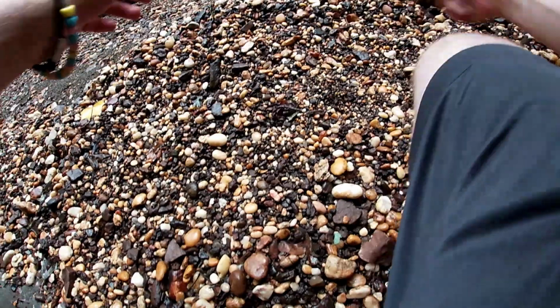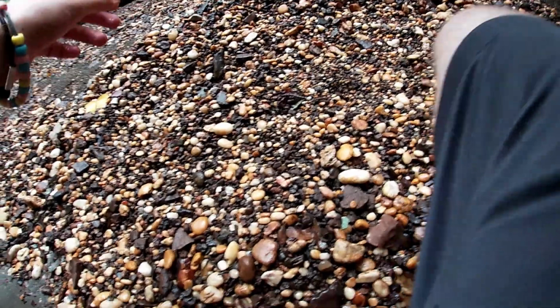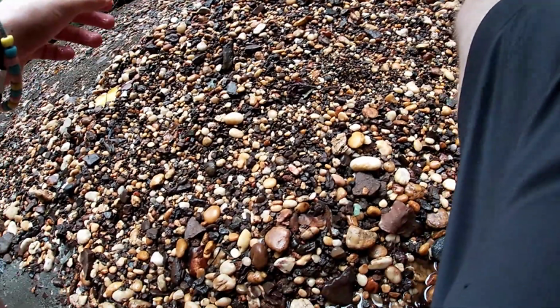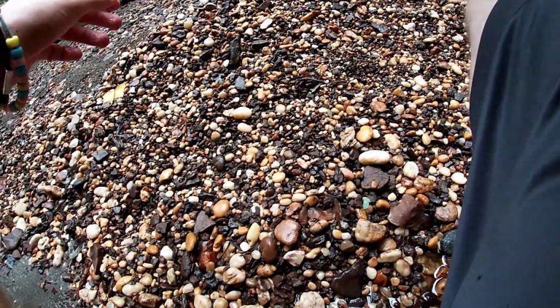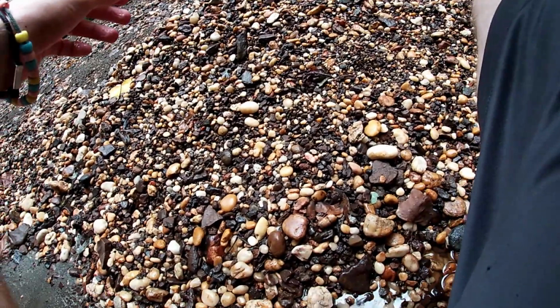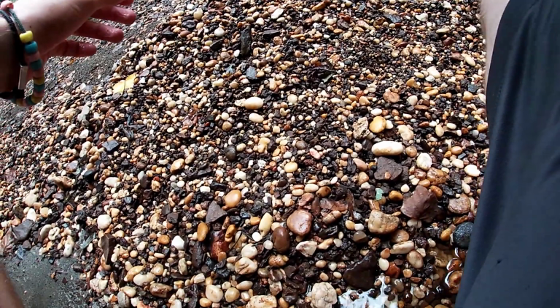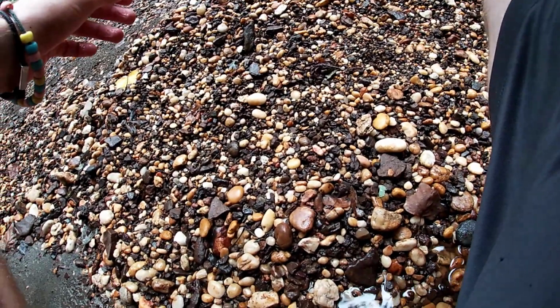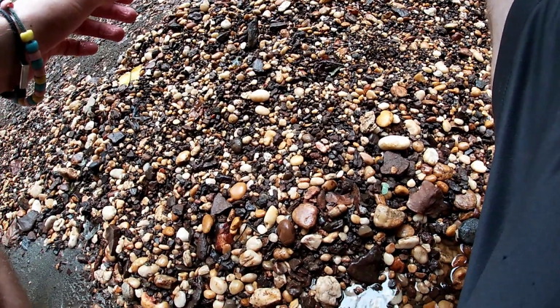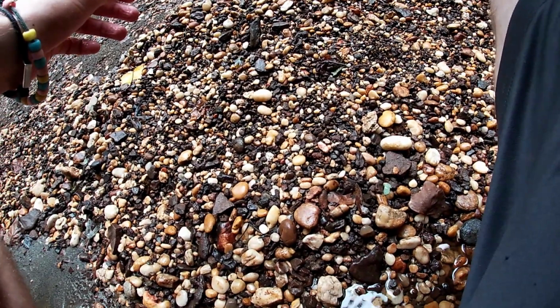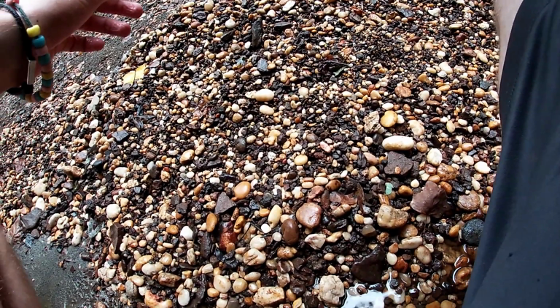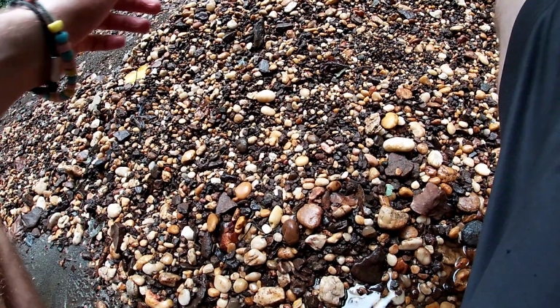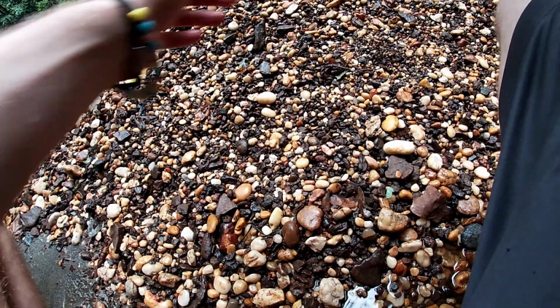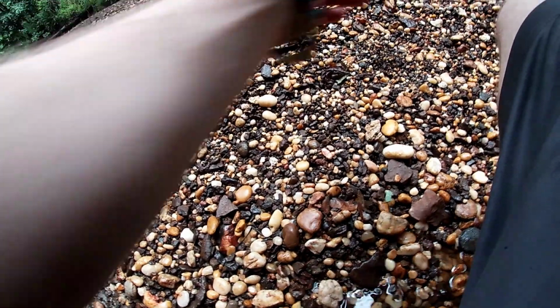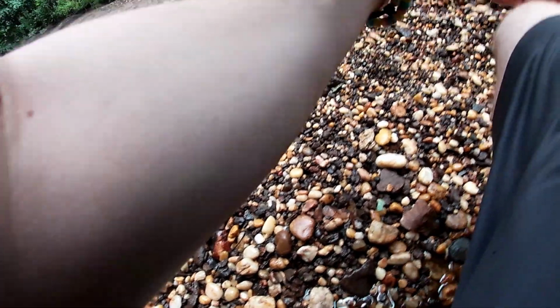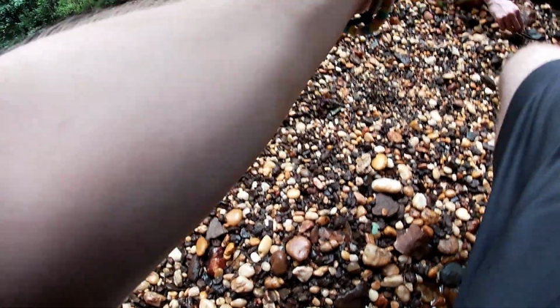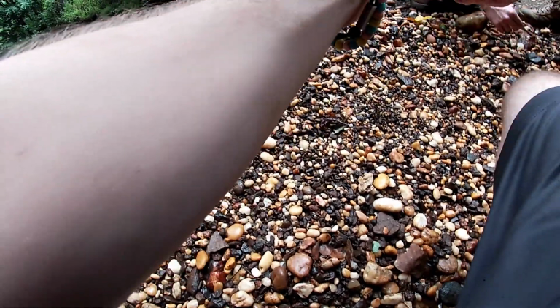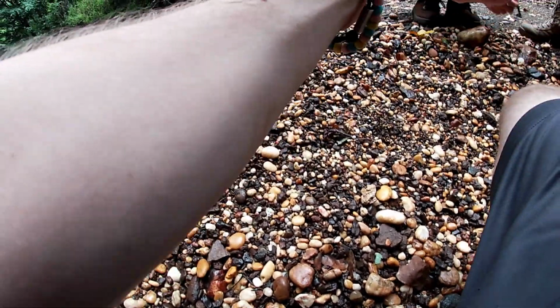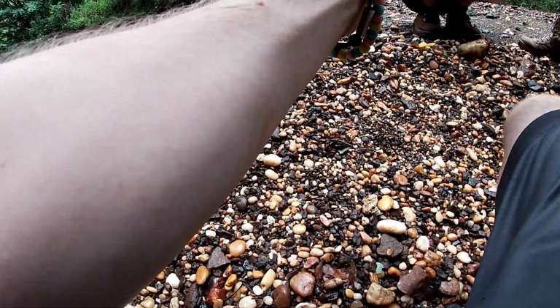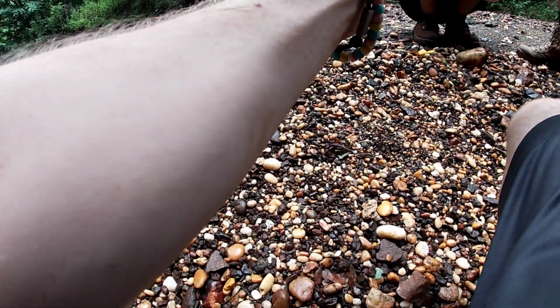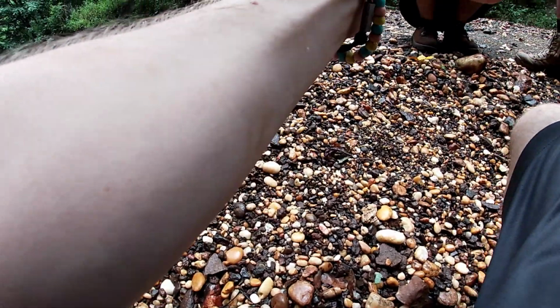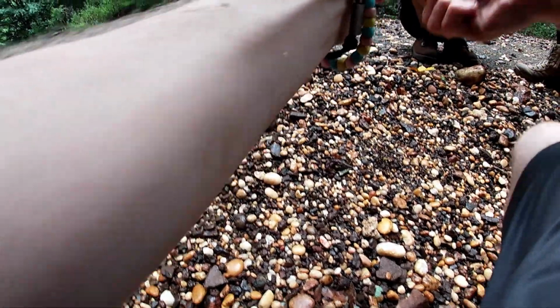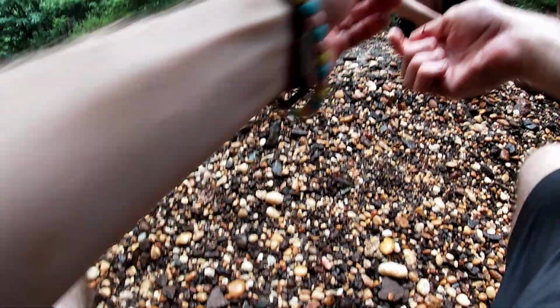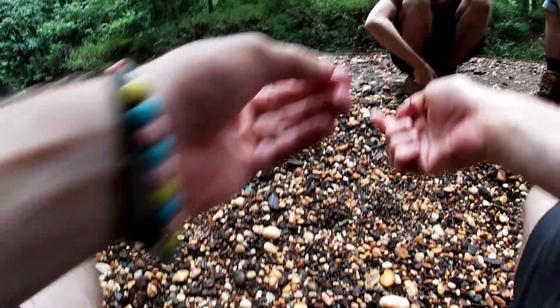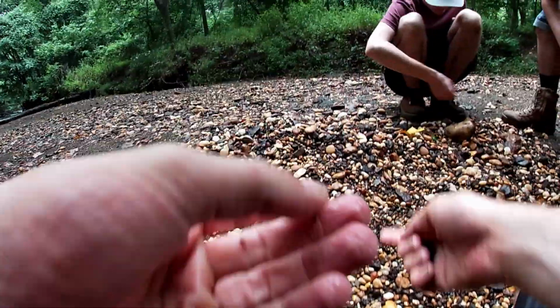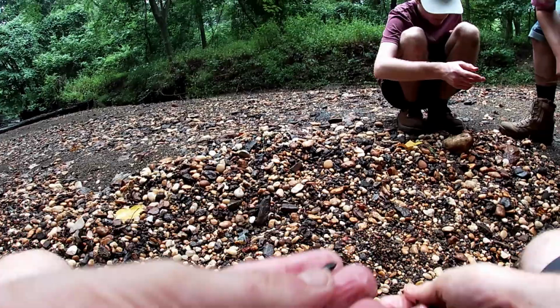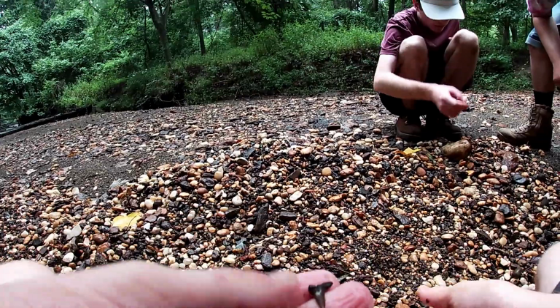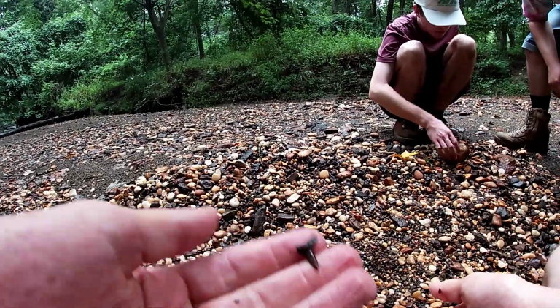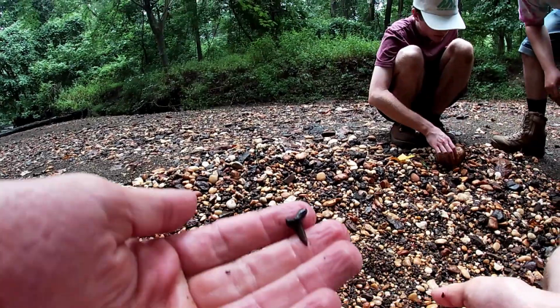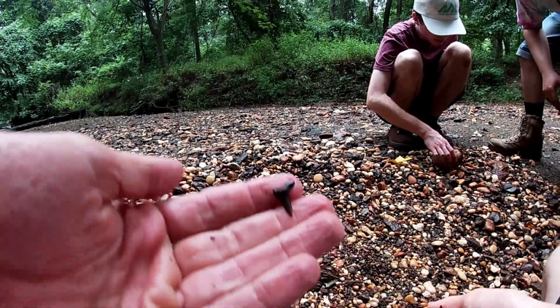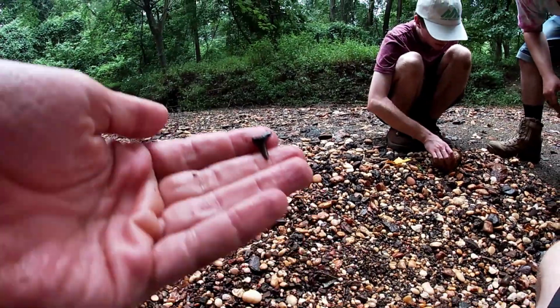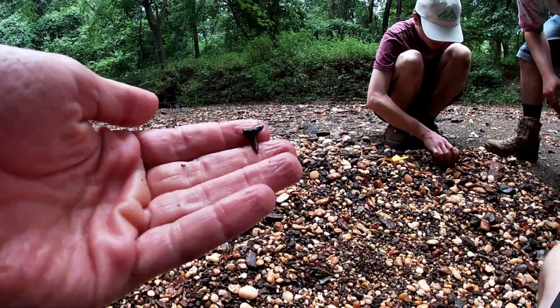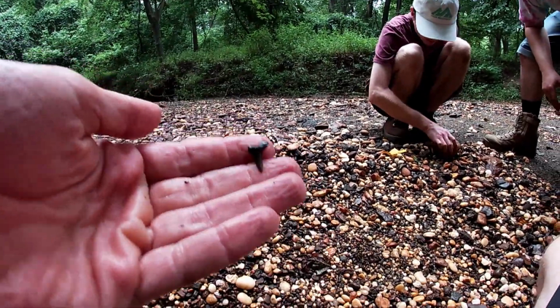Oh, here's another tooth — look at this giant tooth in my jaw. There's a nice goblin shark again.